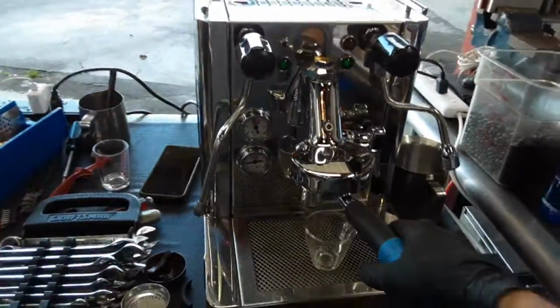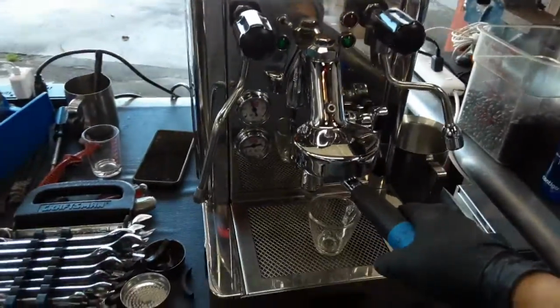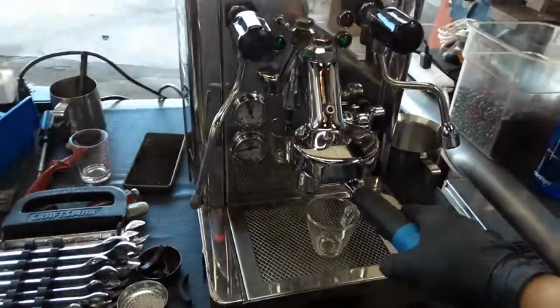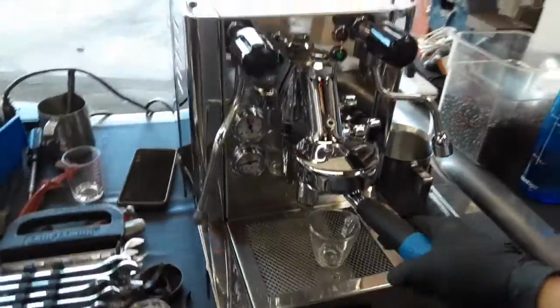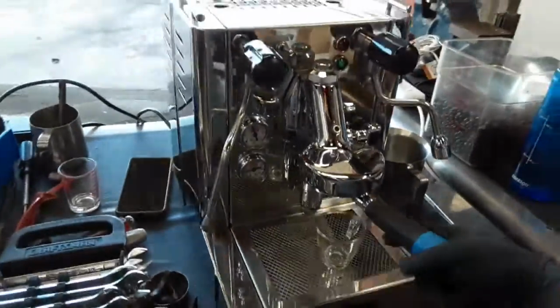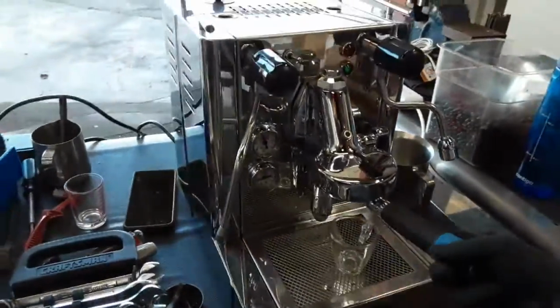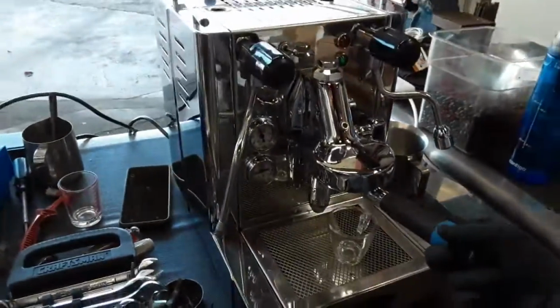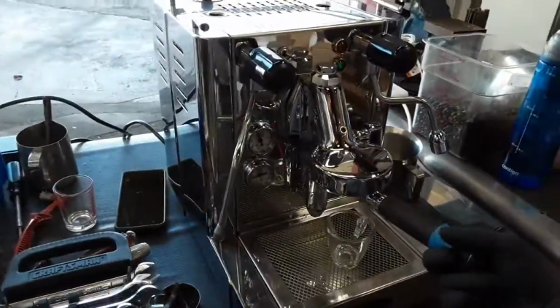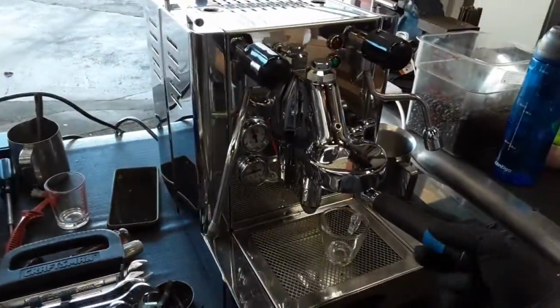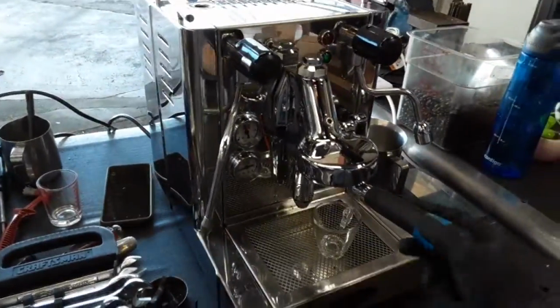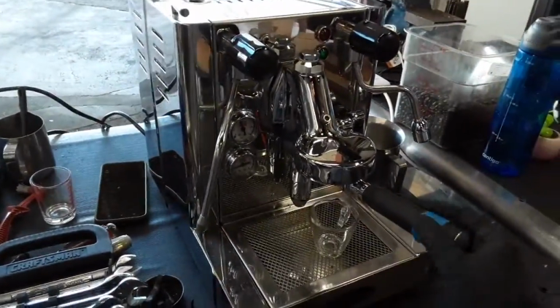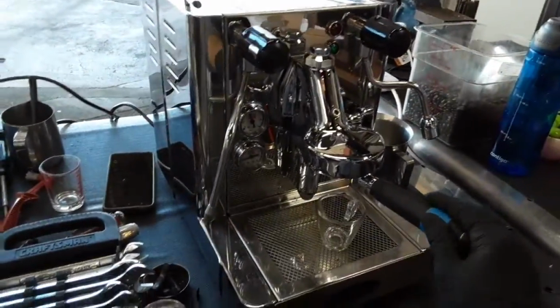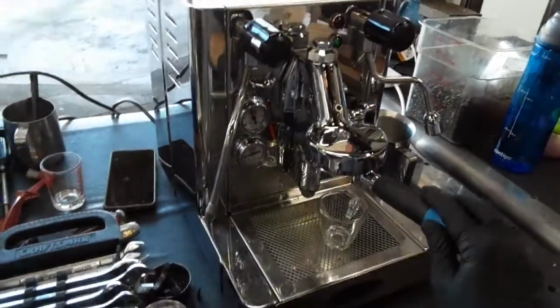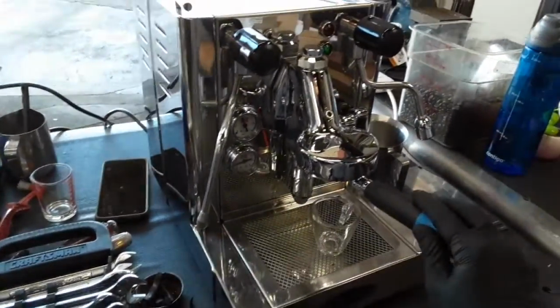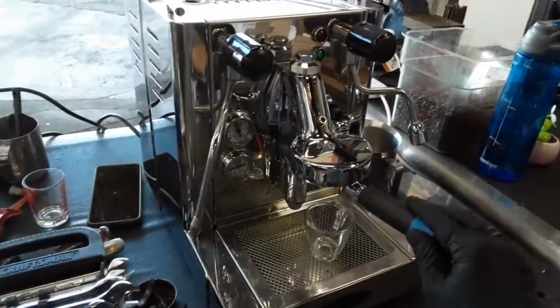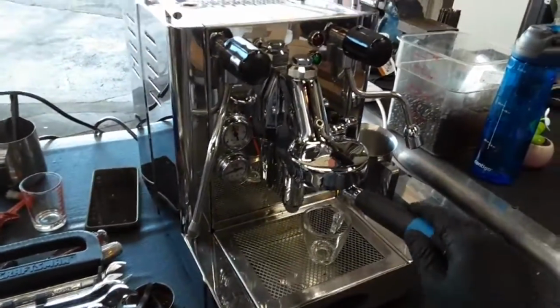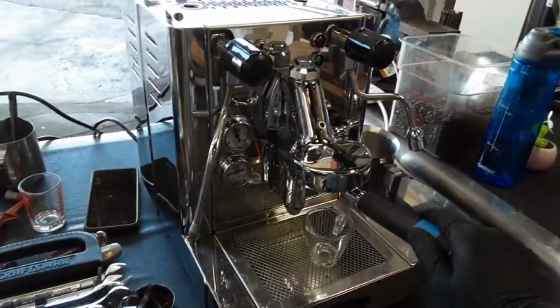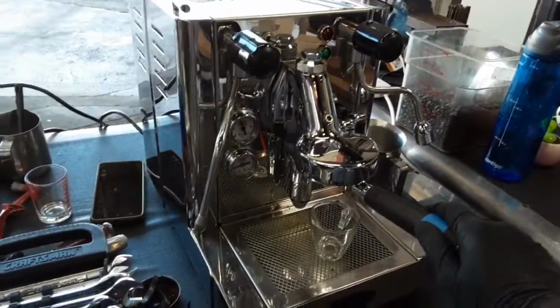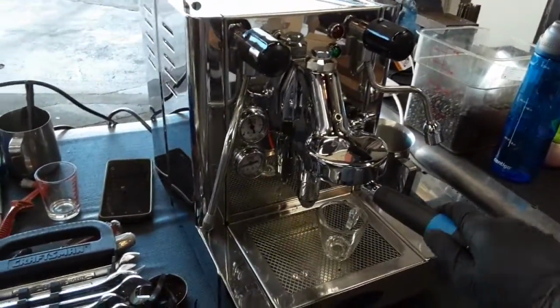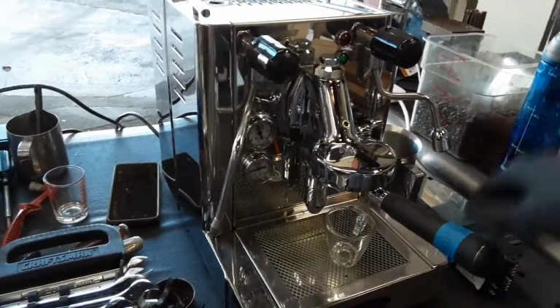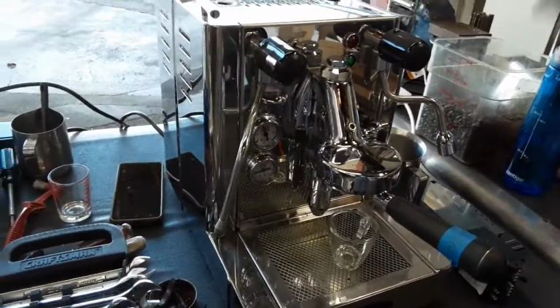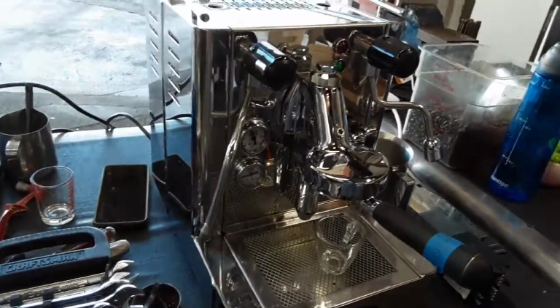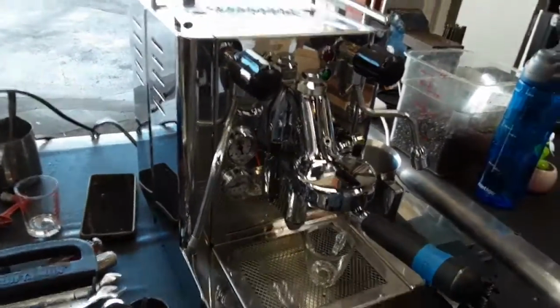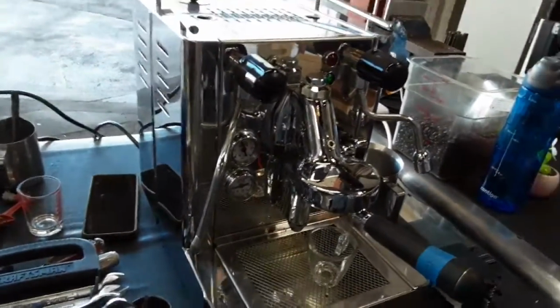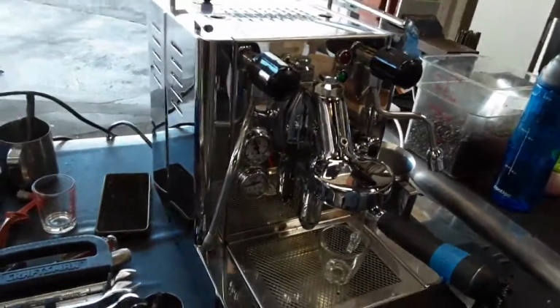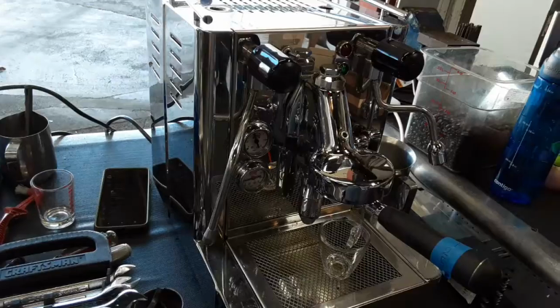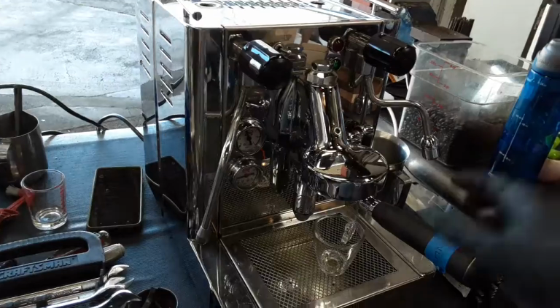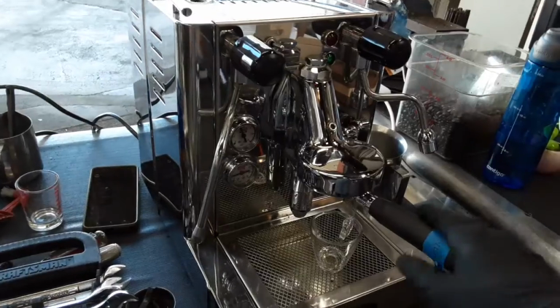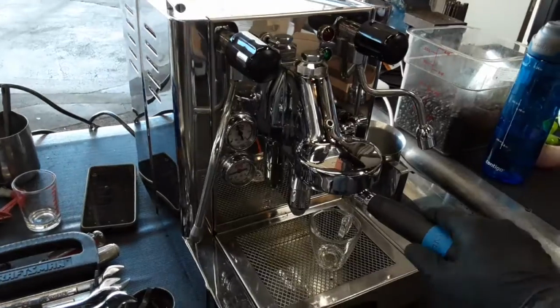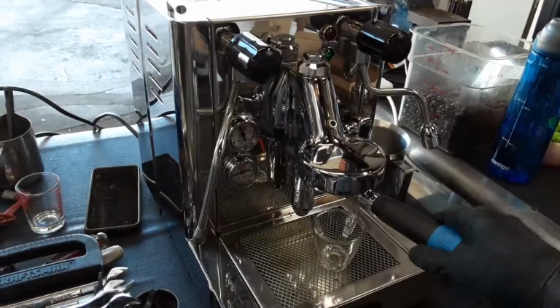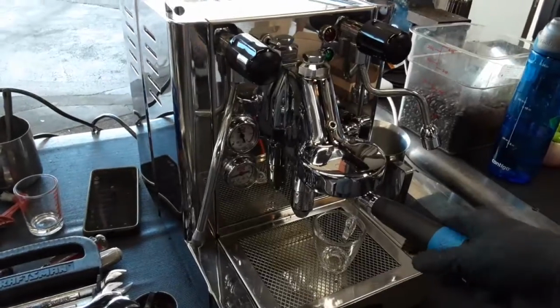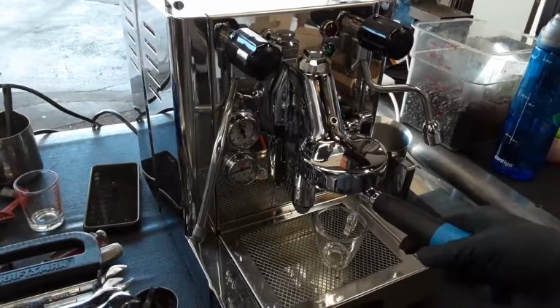We polished this machine out and tested it a lot to make sure we didn't find any other issues — and we didn't find any.